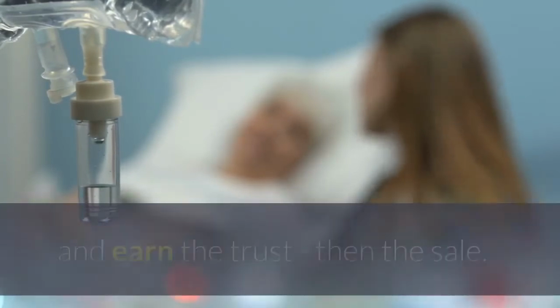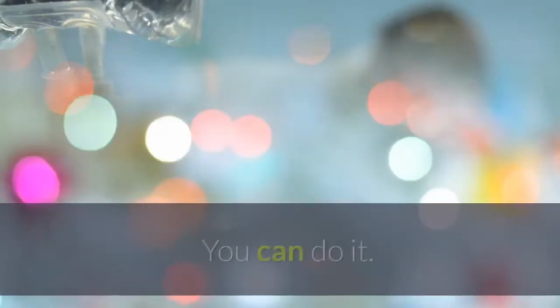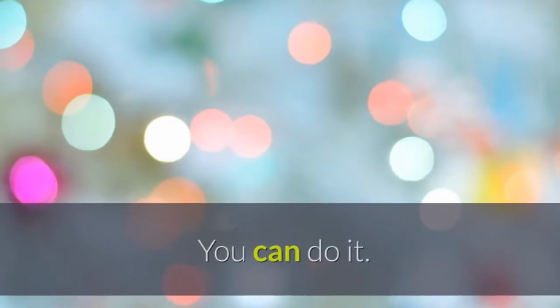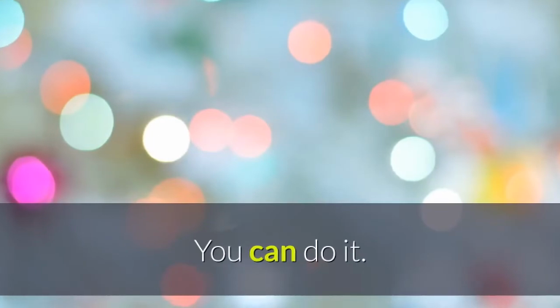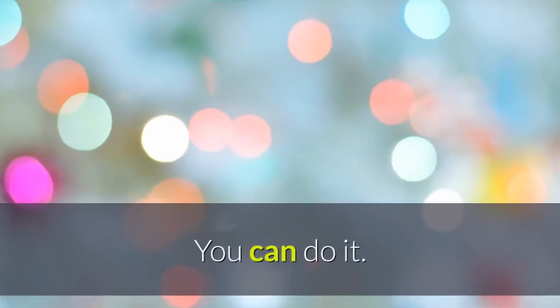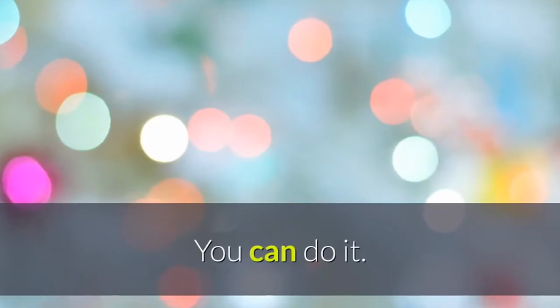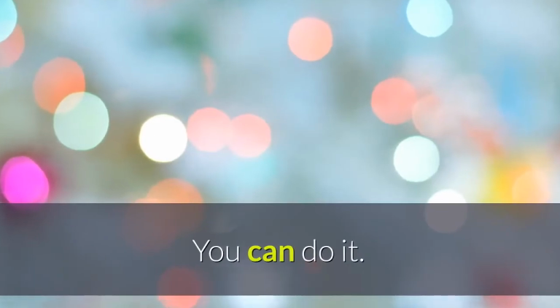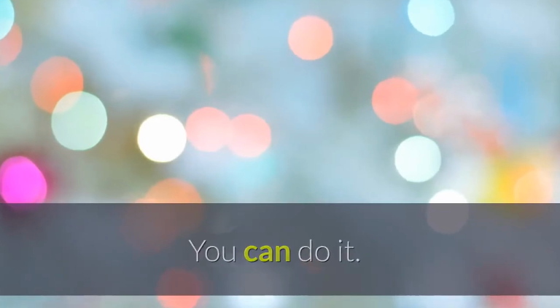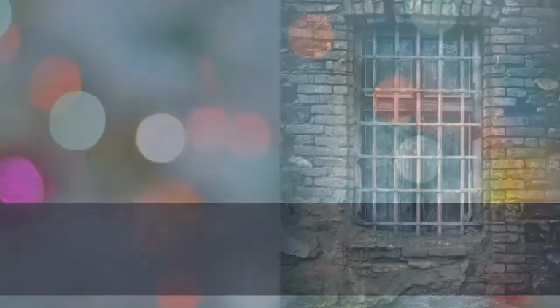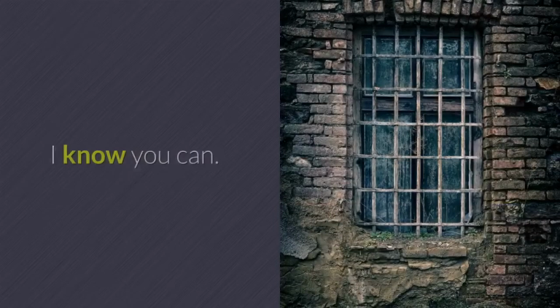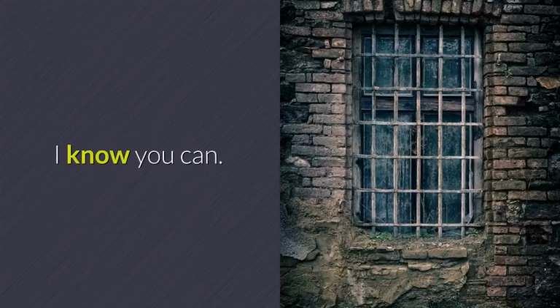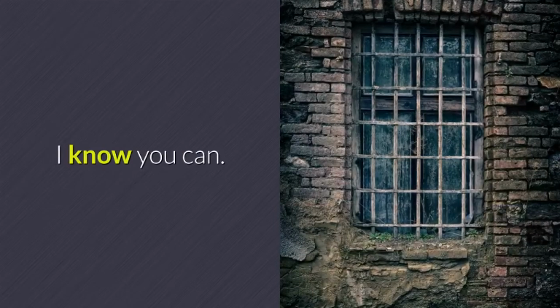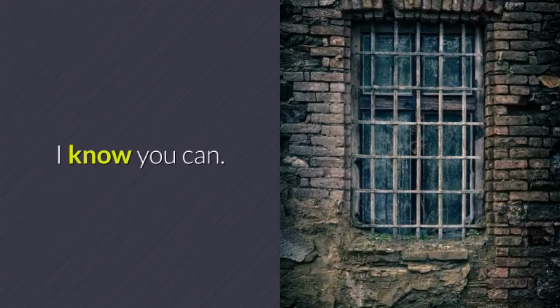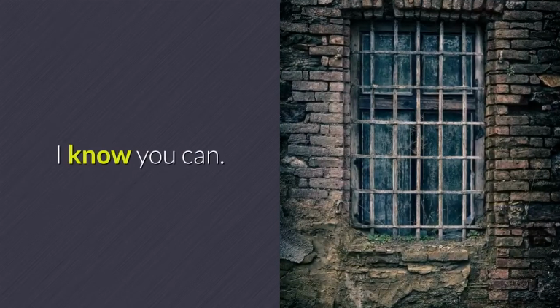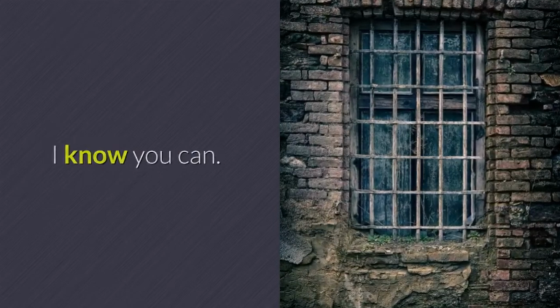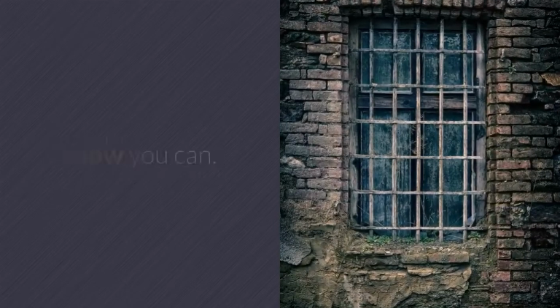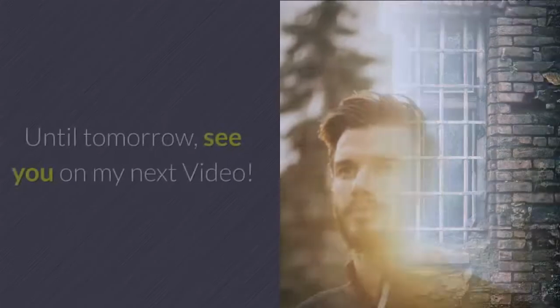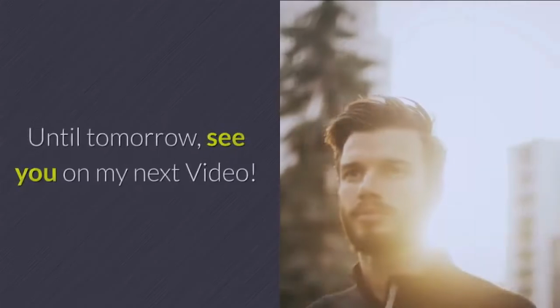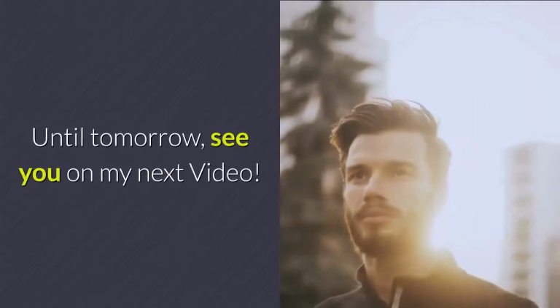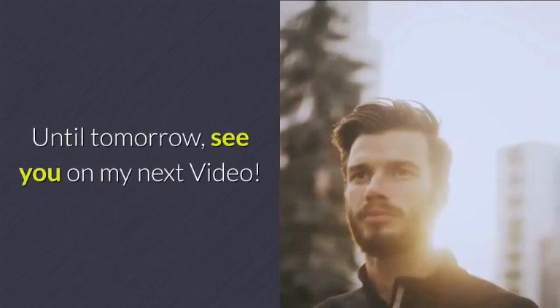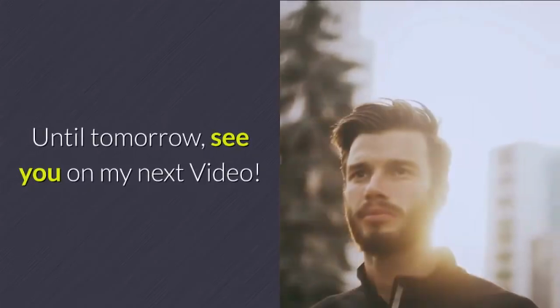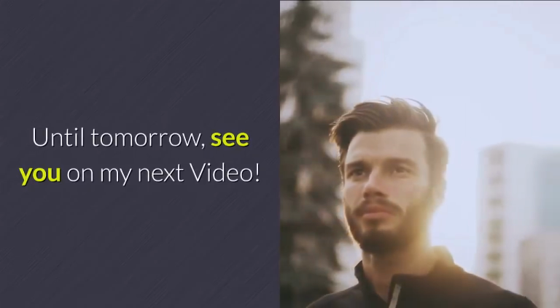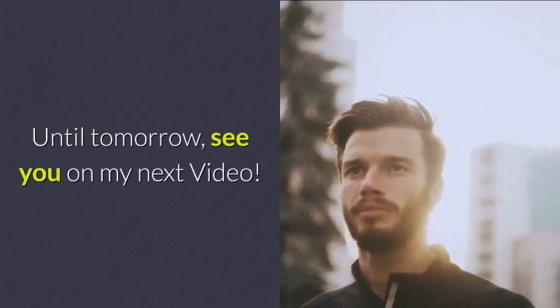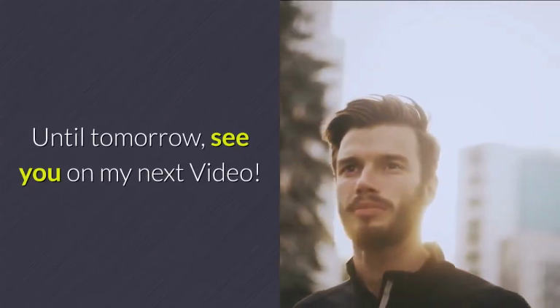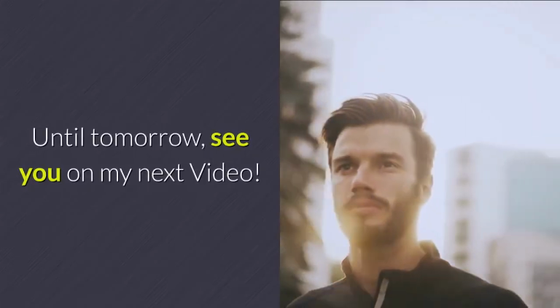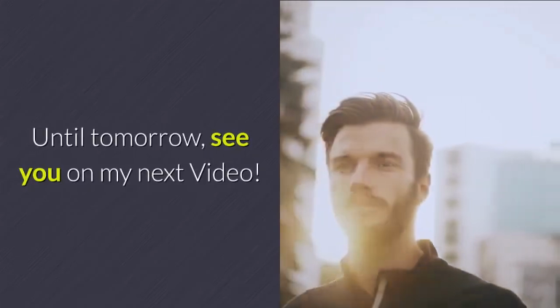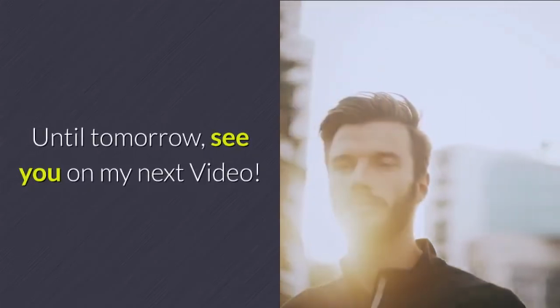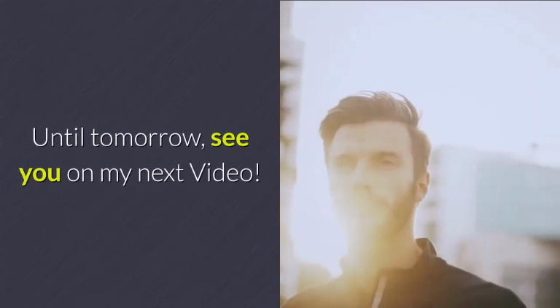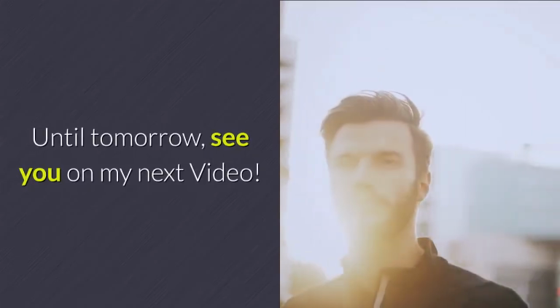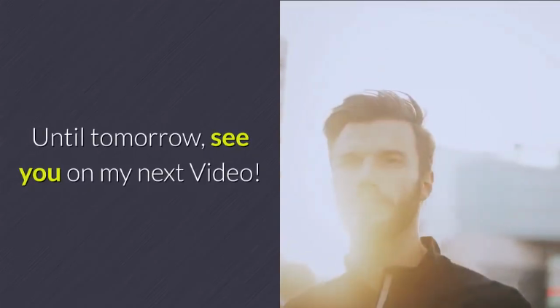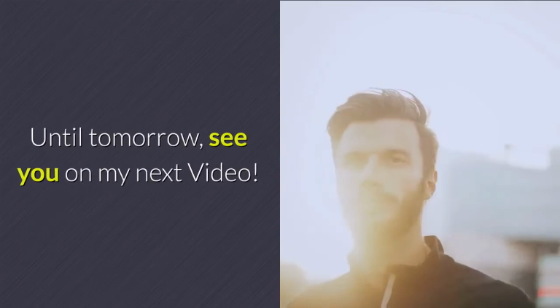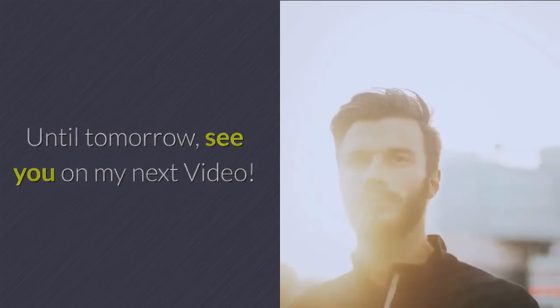You can do it. I know you can. Until tomorrow — see you on my next video.